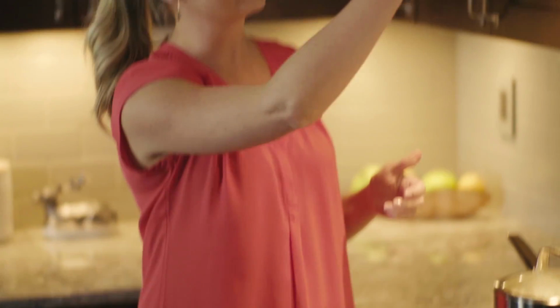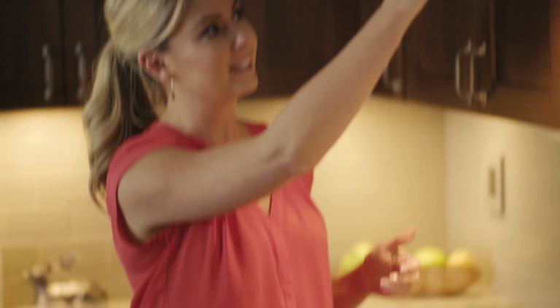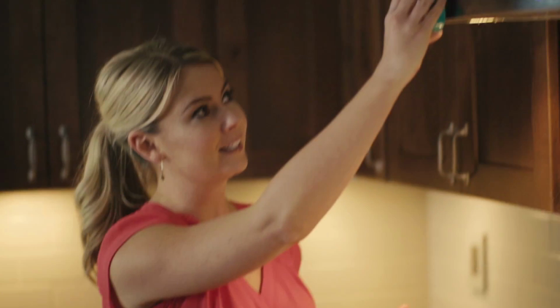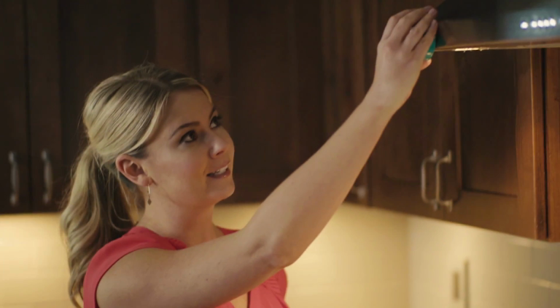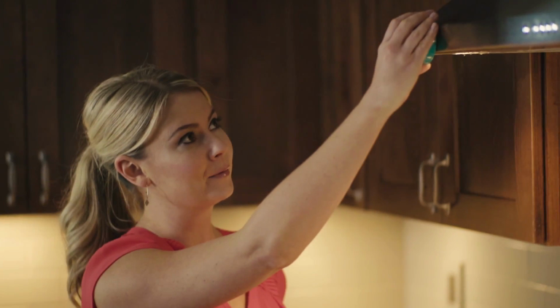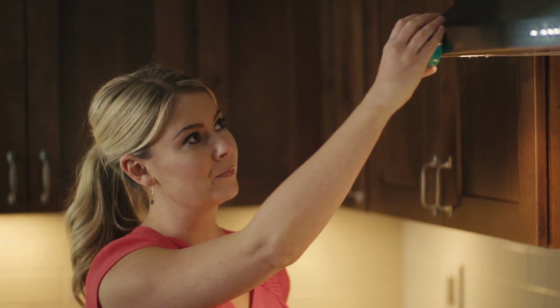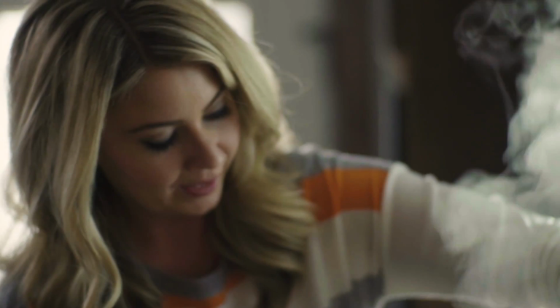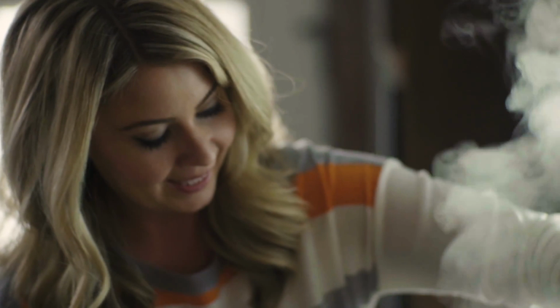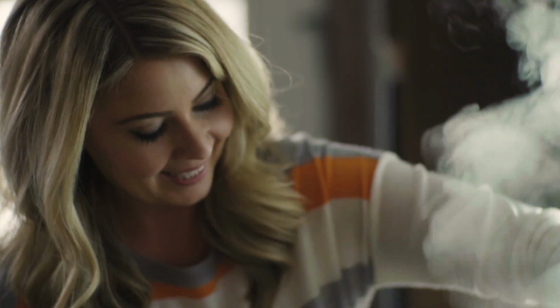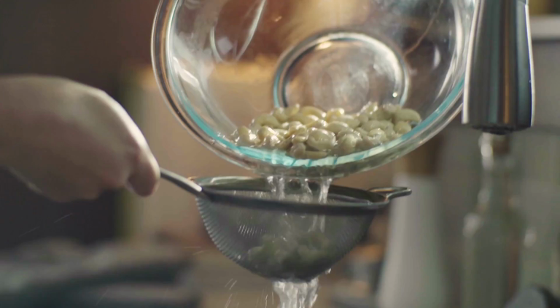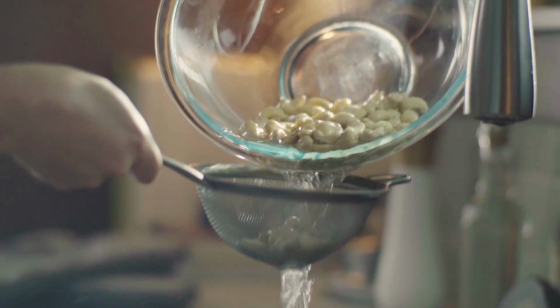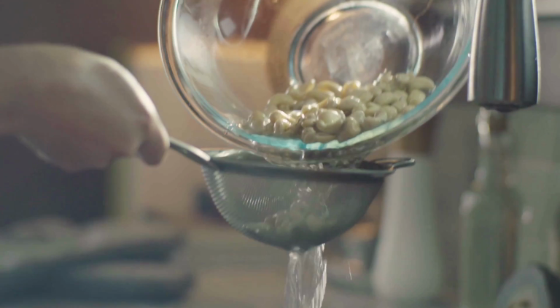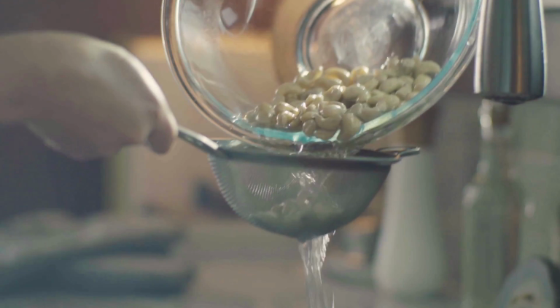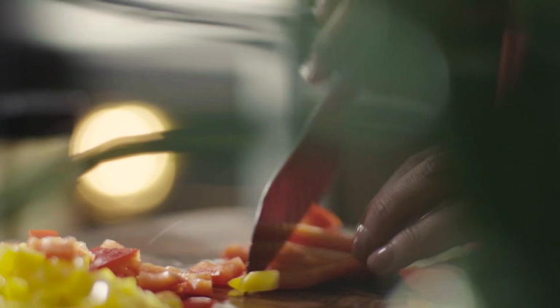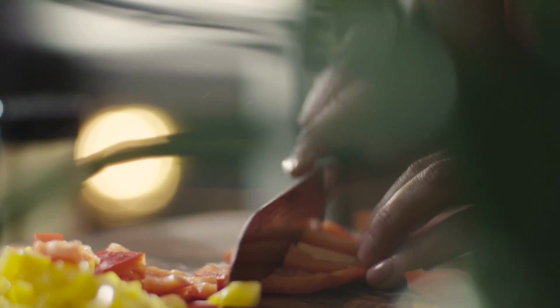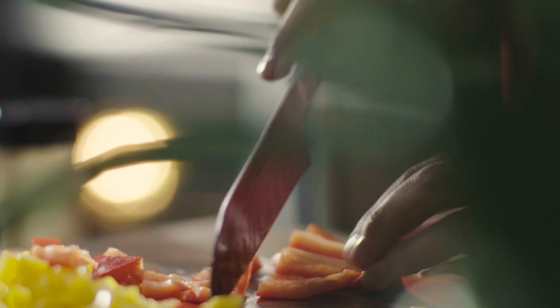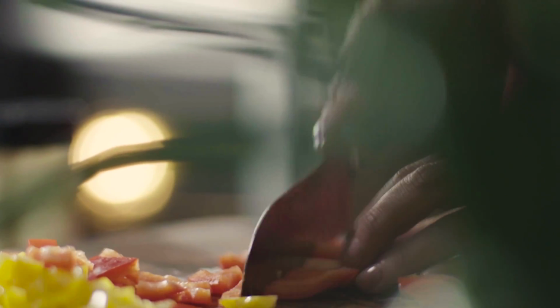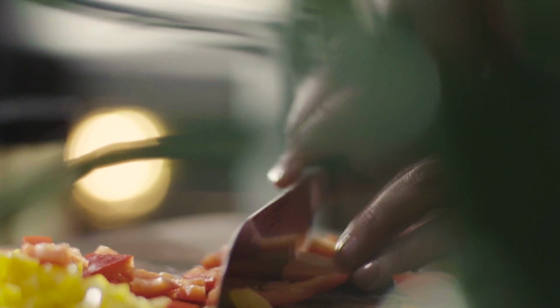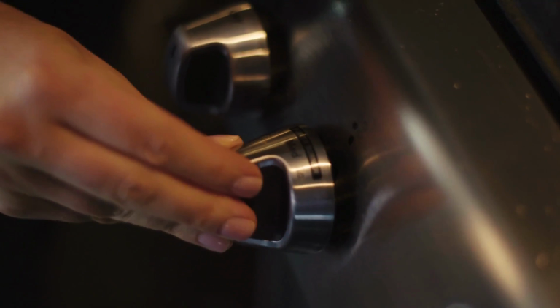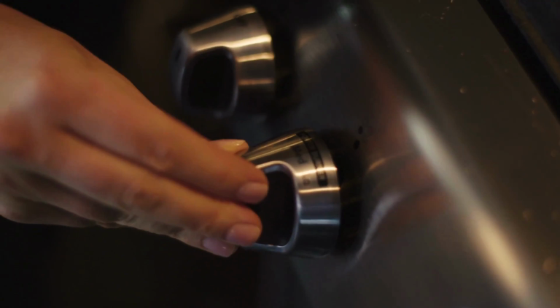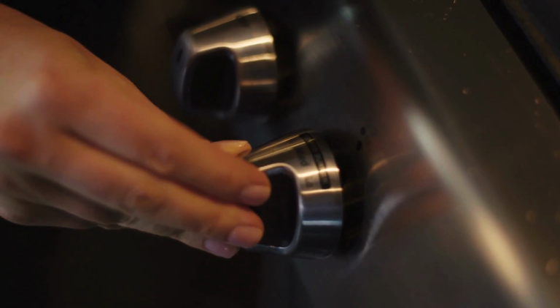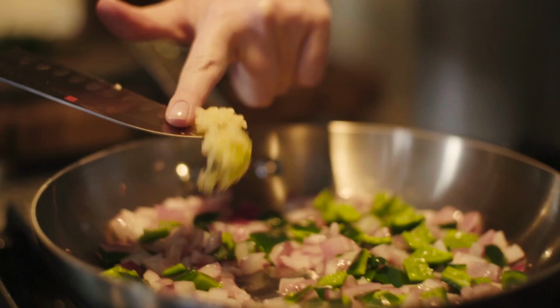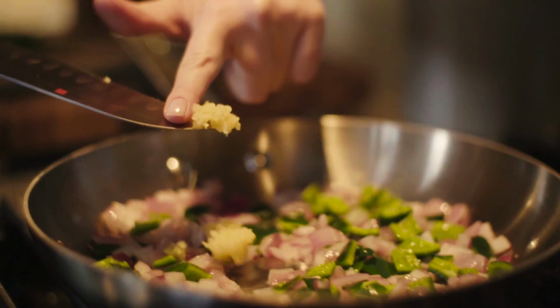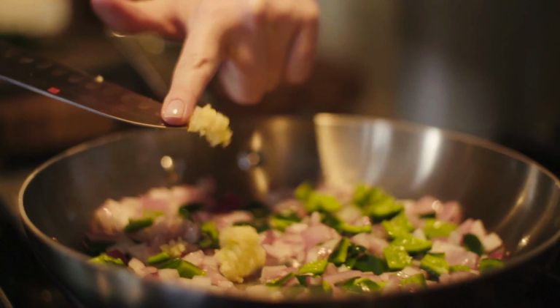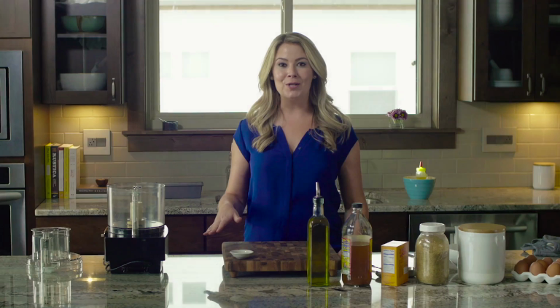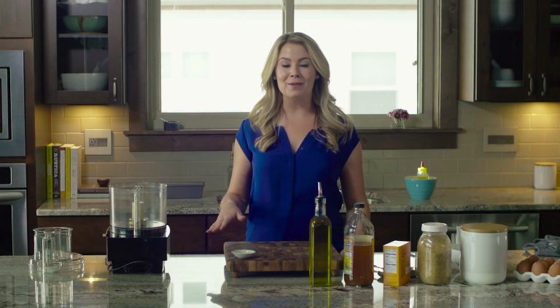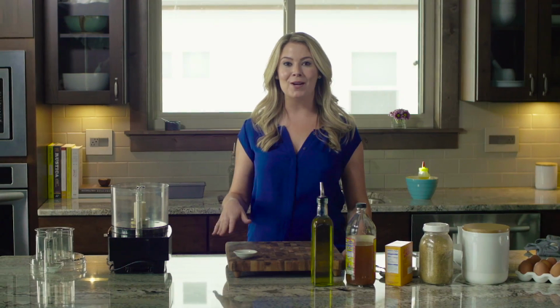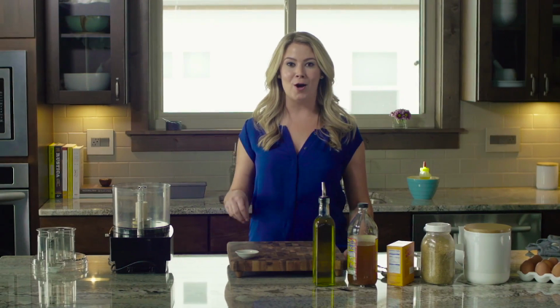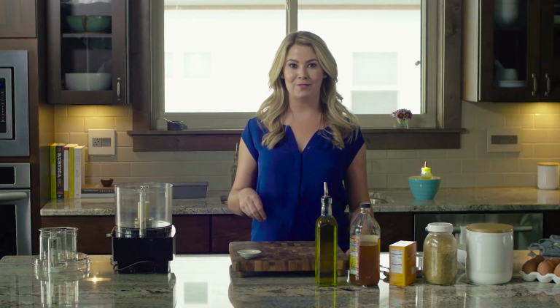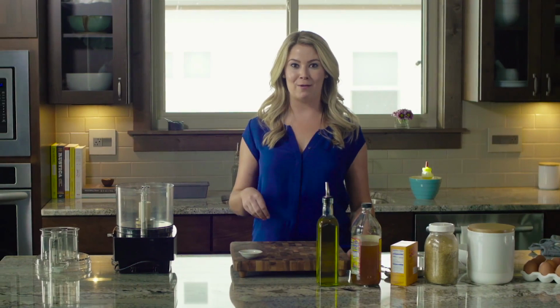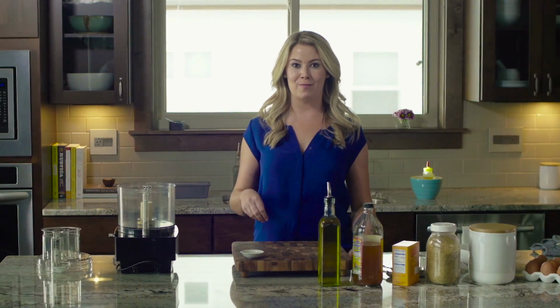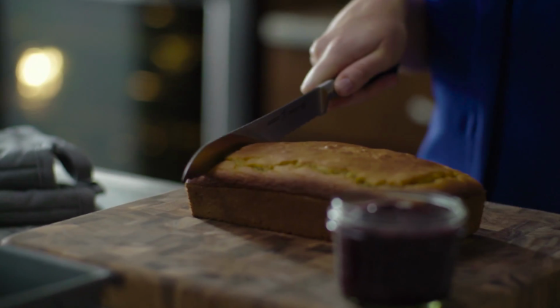People are always asking me, Liz, what's a healthy snack that's not carrots and hummus? Today I'm going to show you how to make almond flour bread.